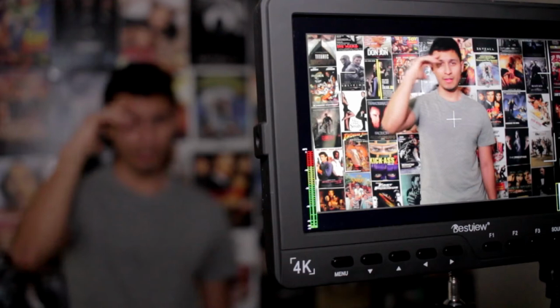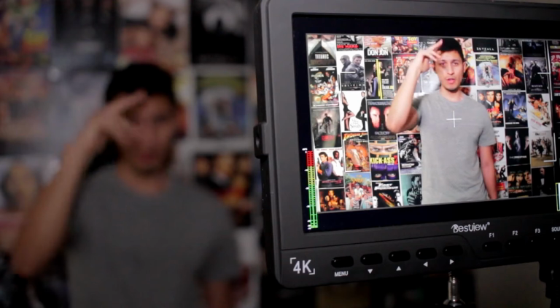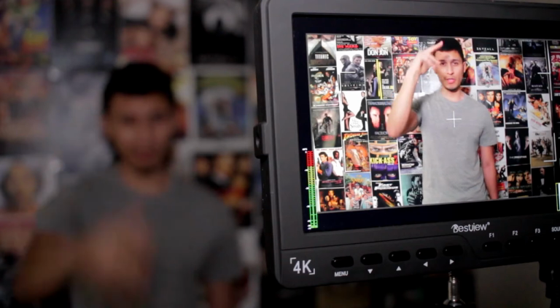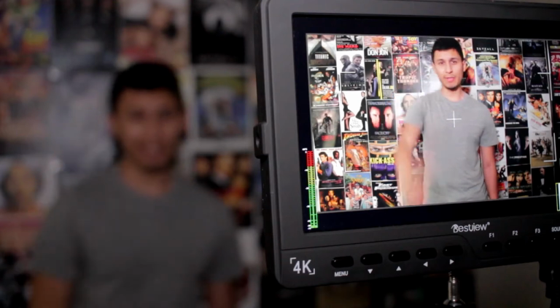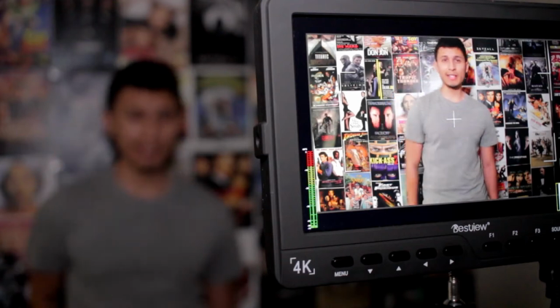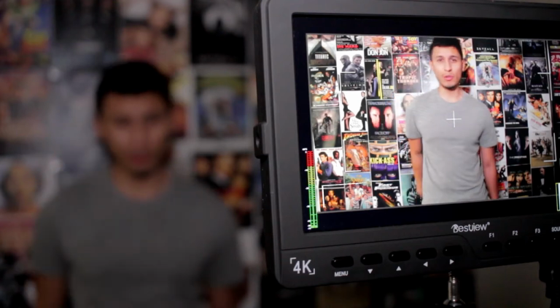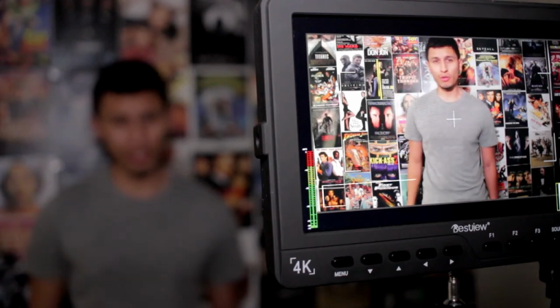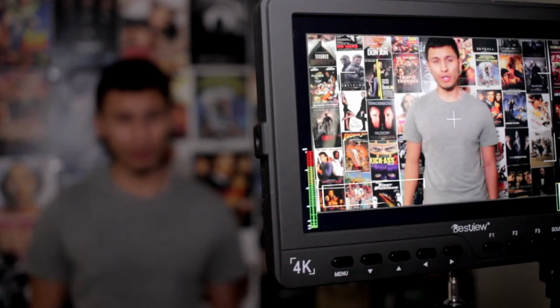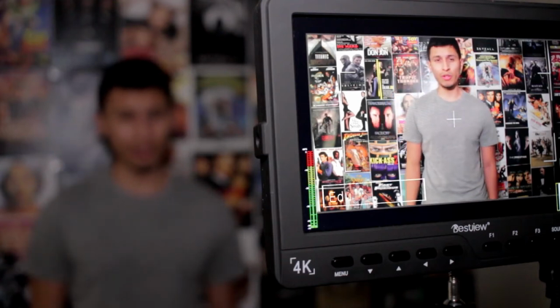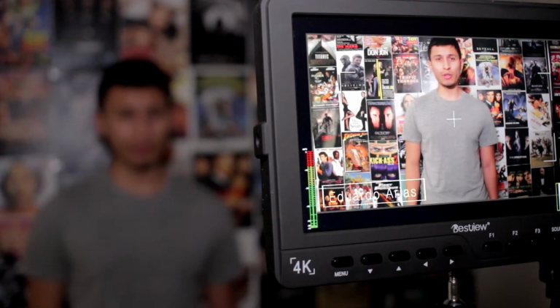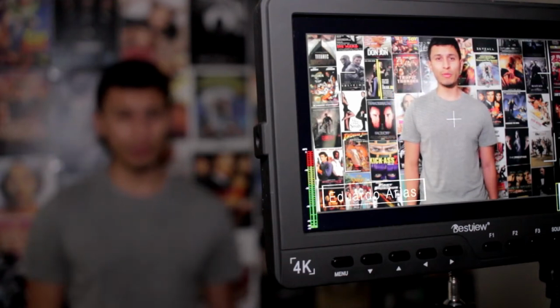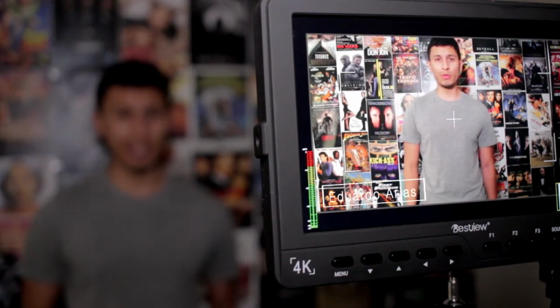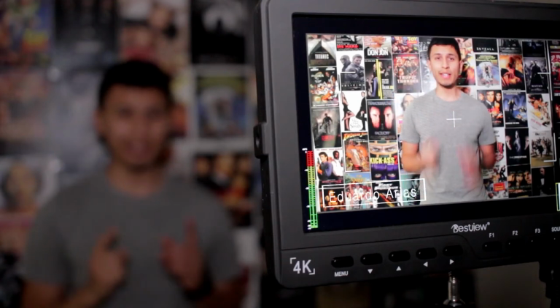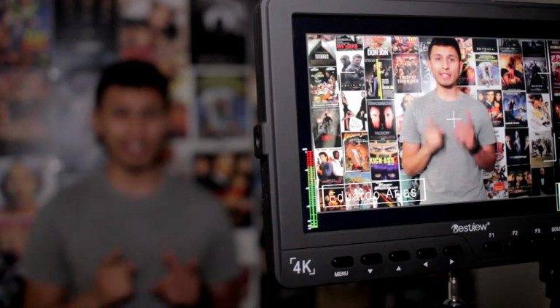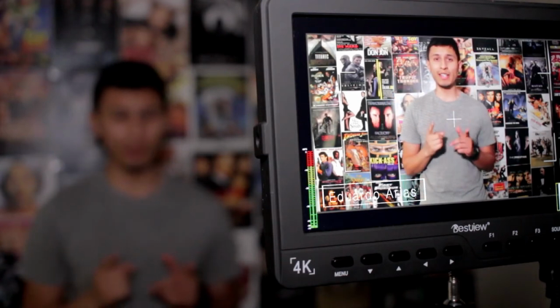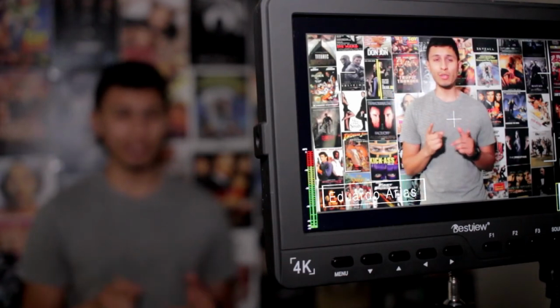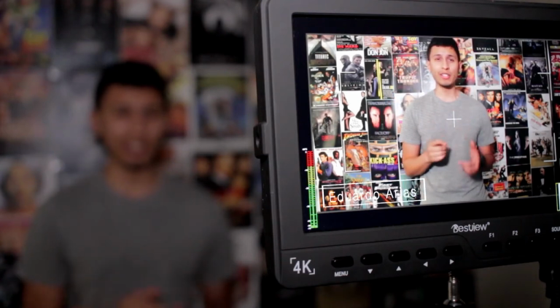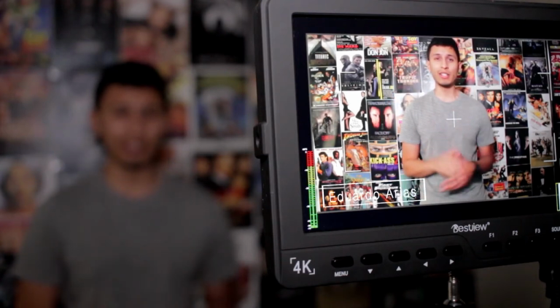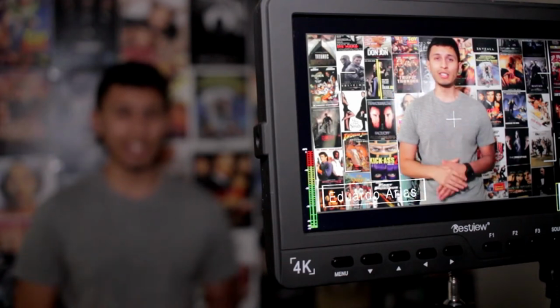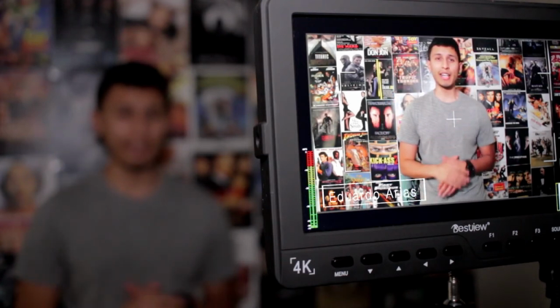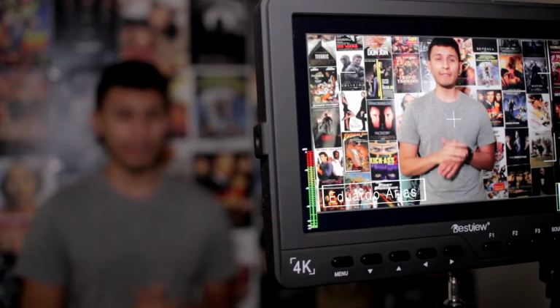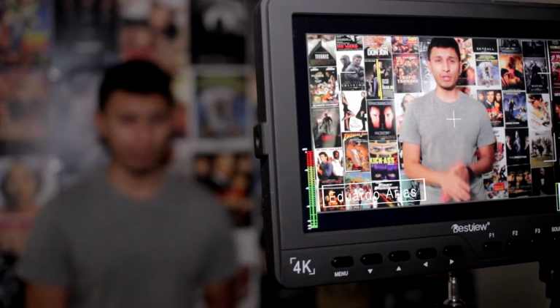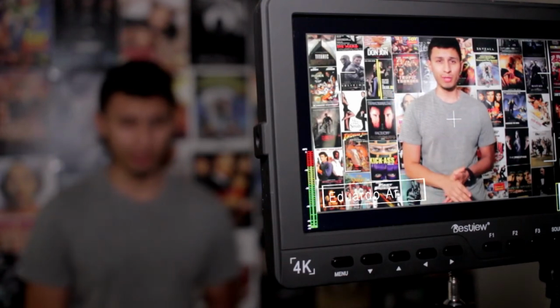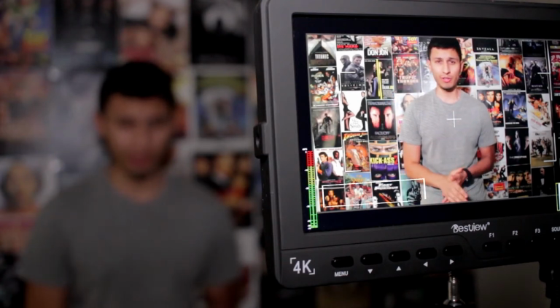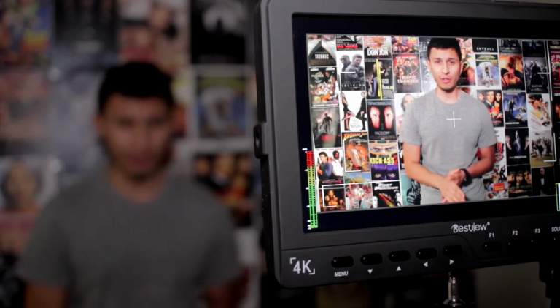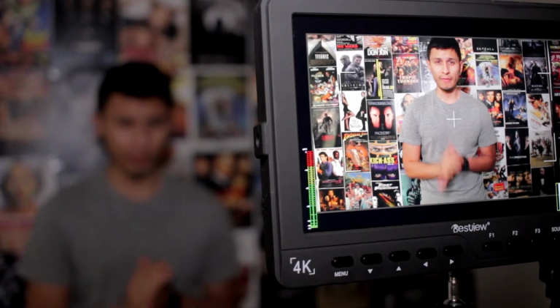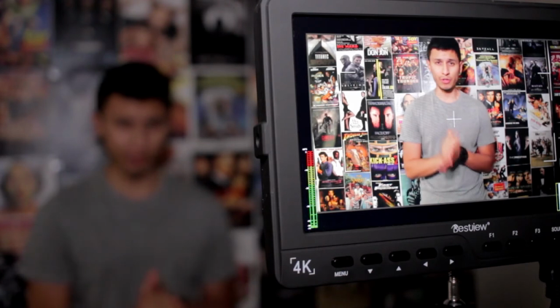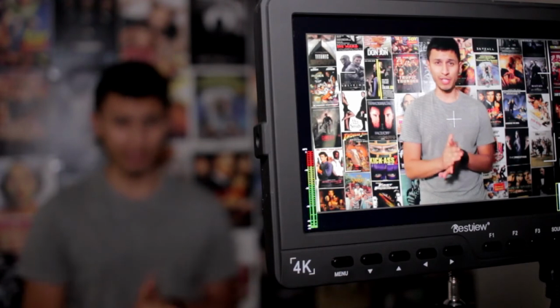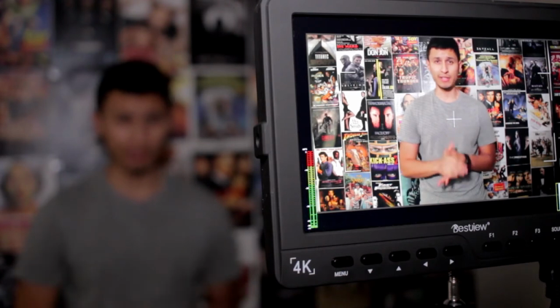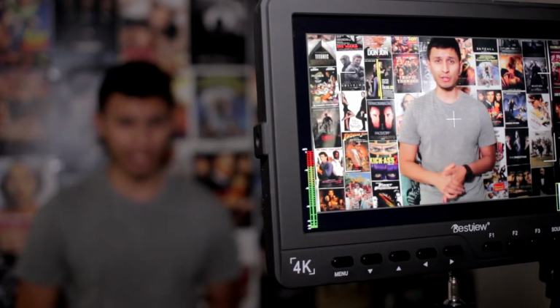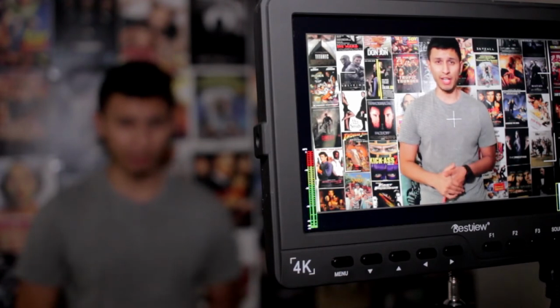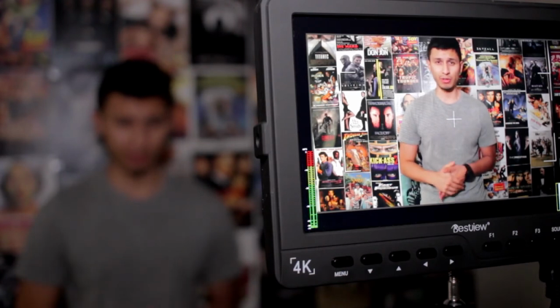Yo, what's up guys? Eduardo here with another review, and today we are taking a look at a field monitor for your DSLR camera.